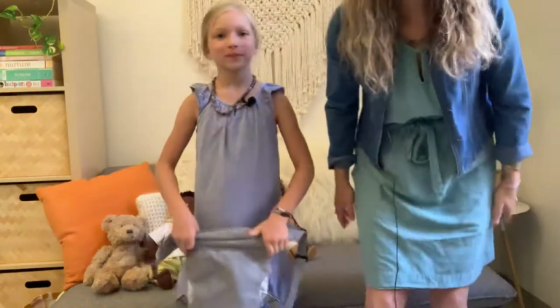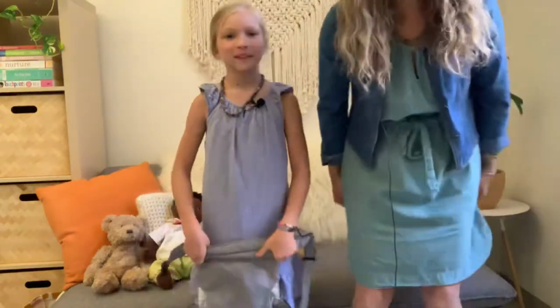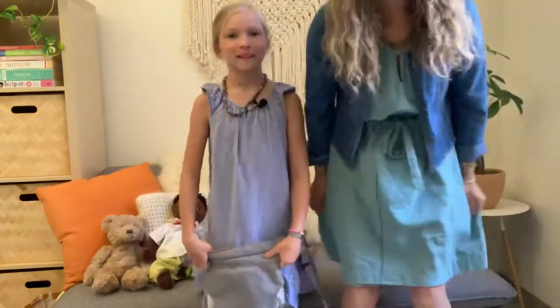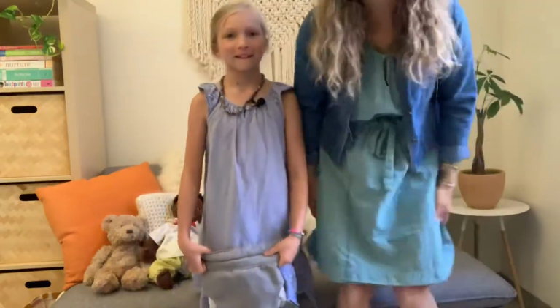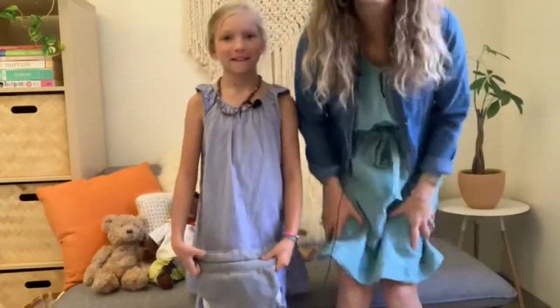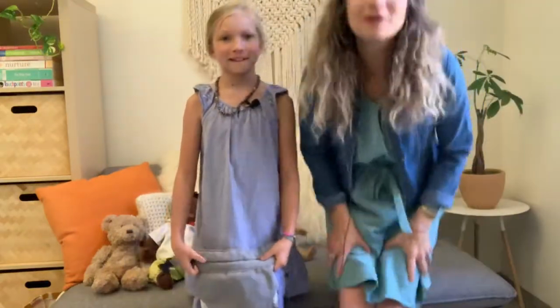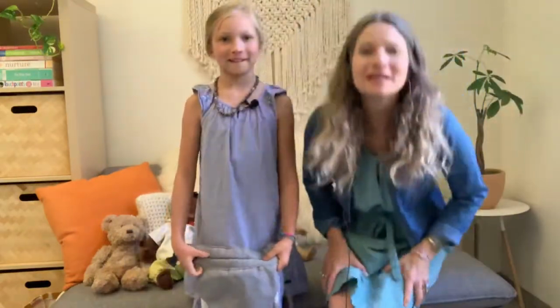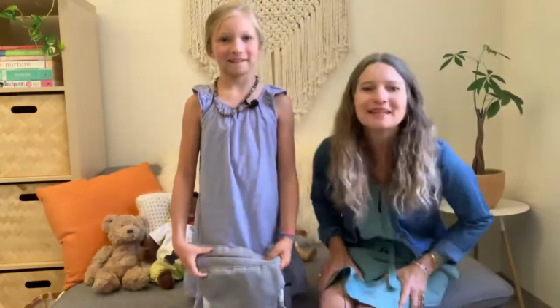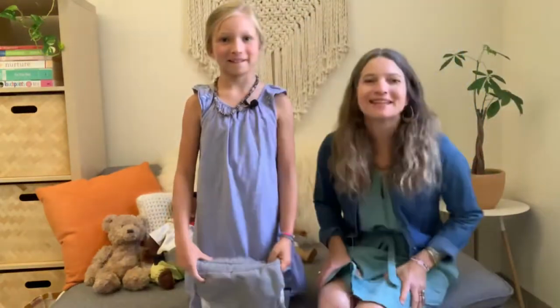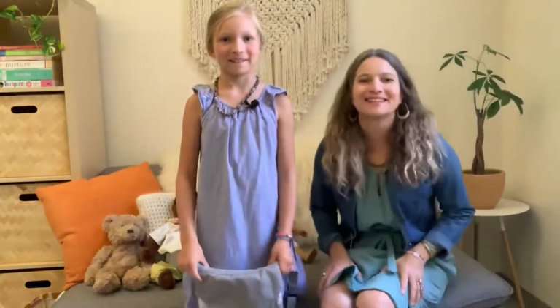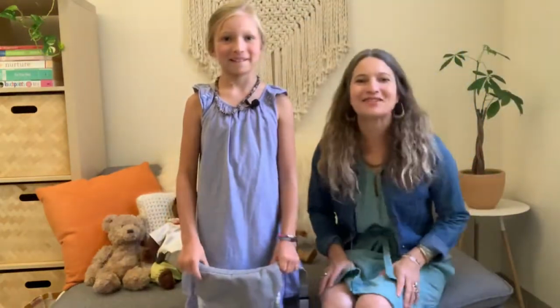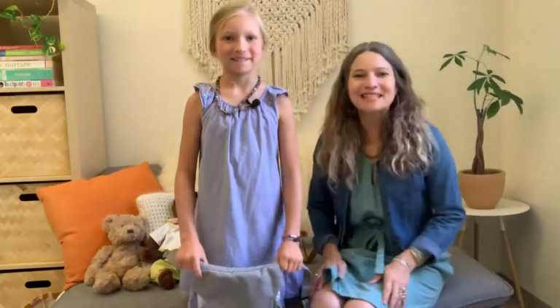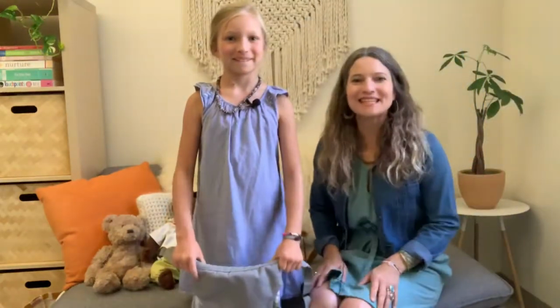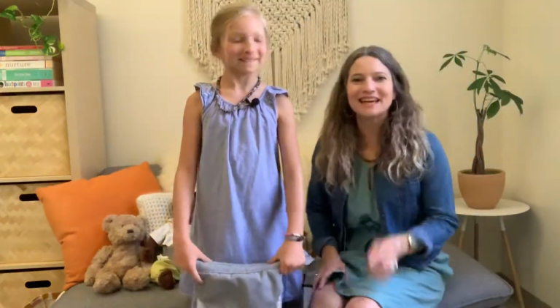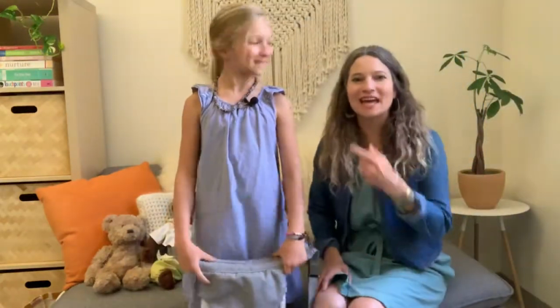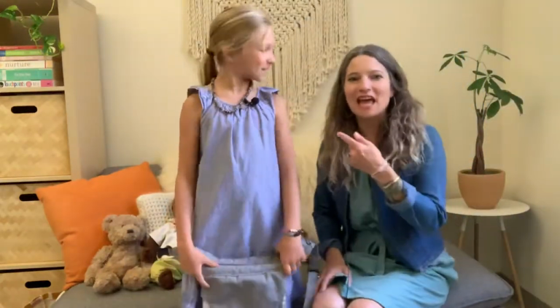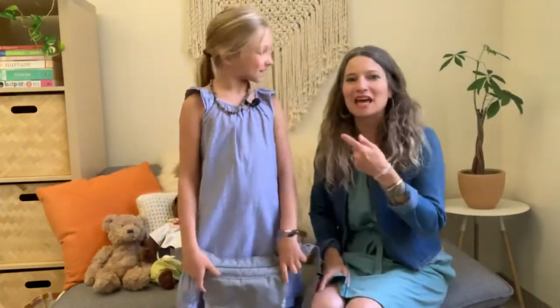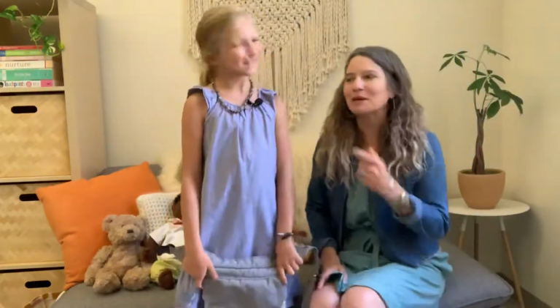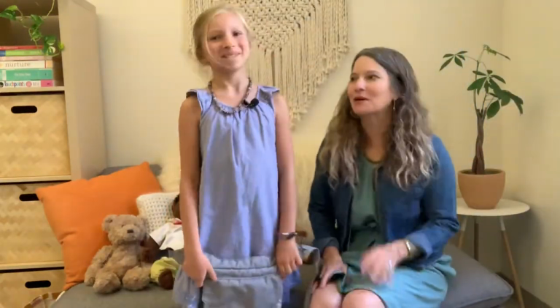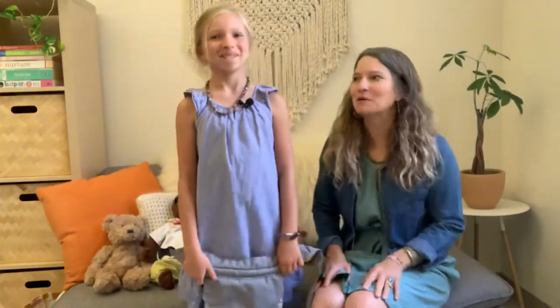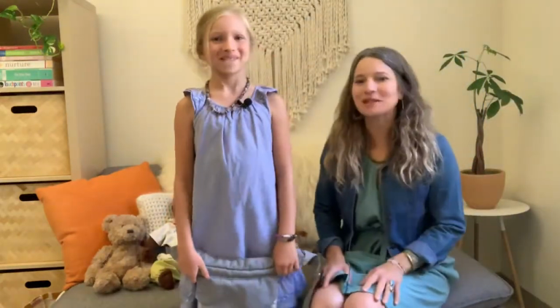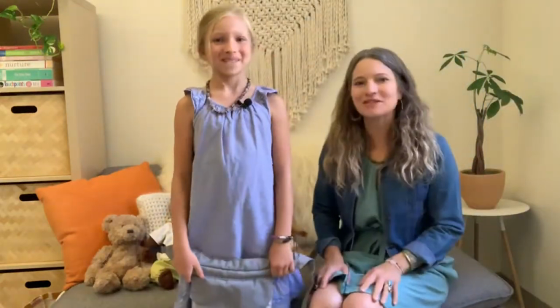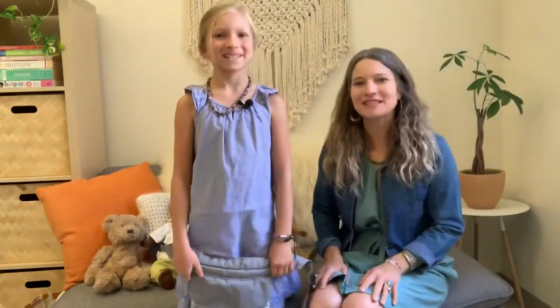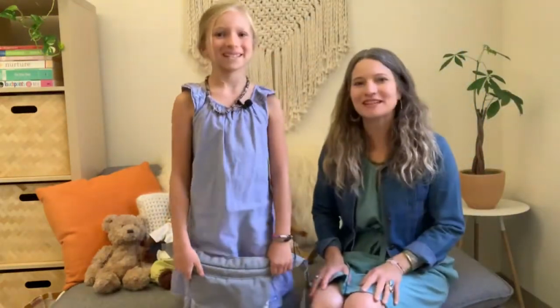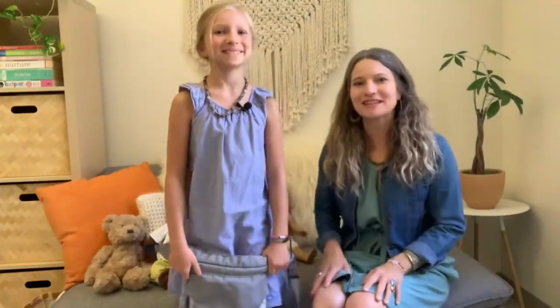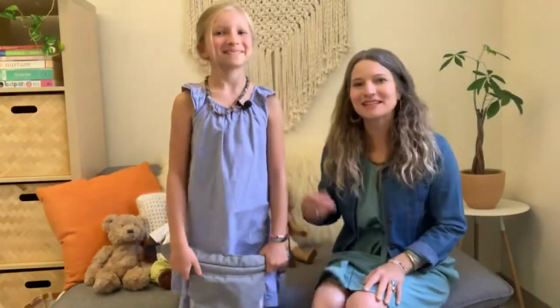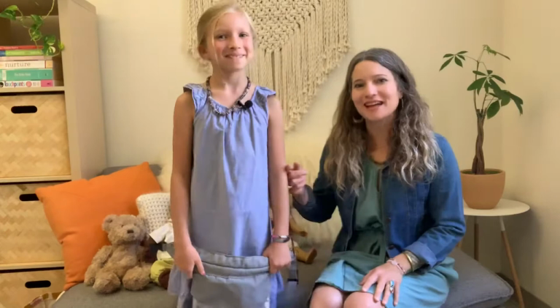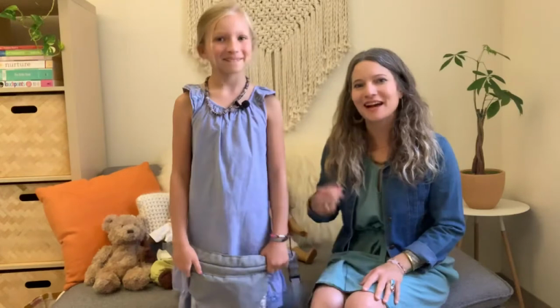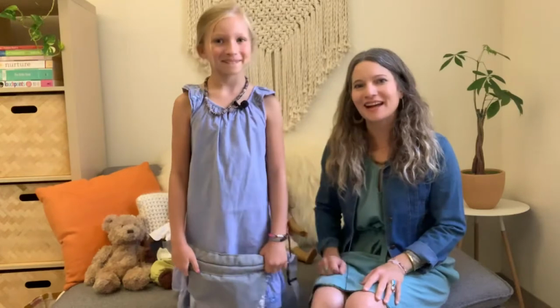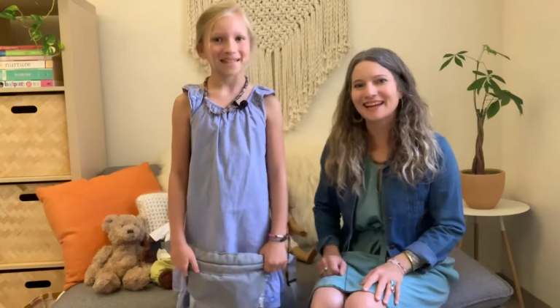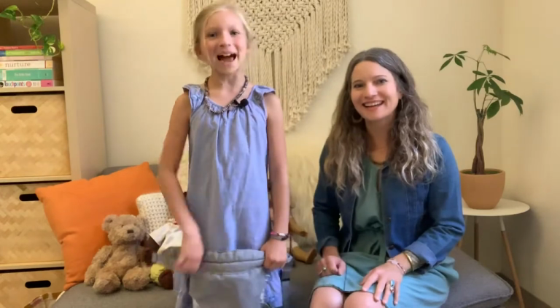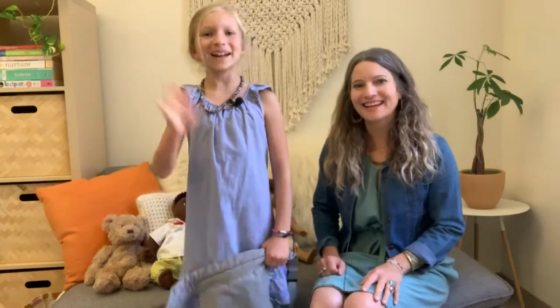Hi everyone! Christina and my daughter Beatrice here. Say hi! Hello!